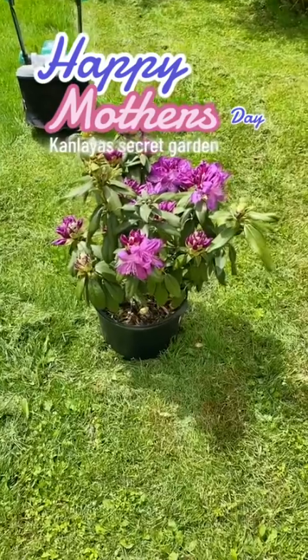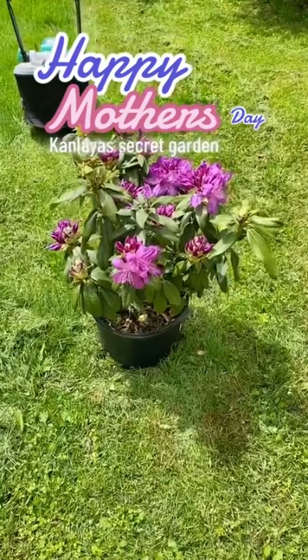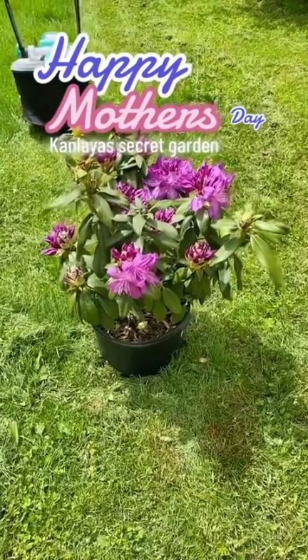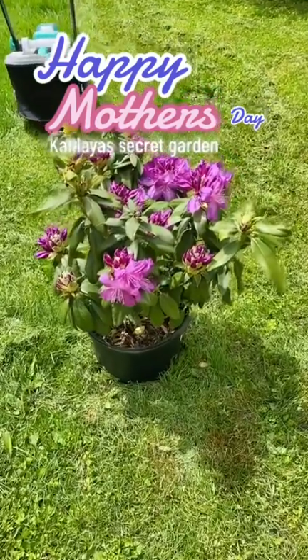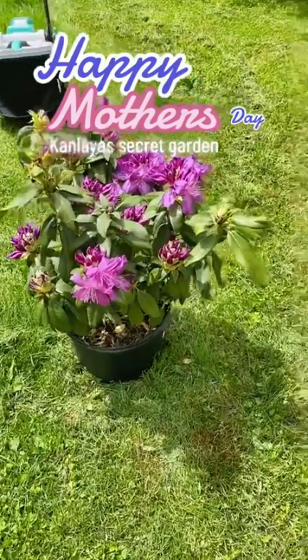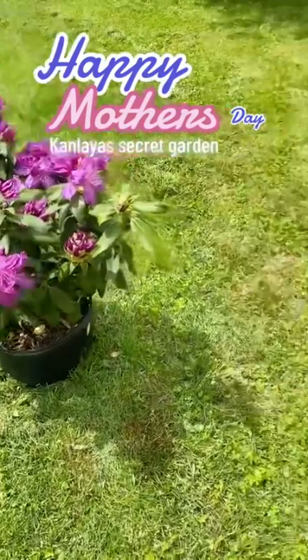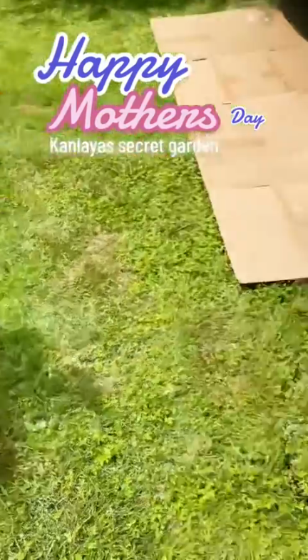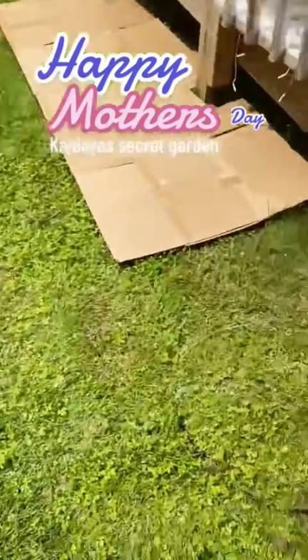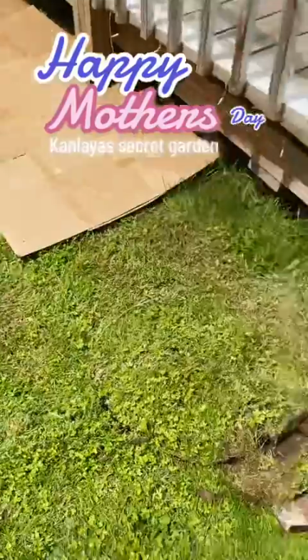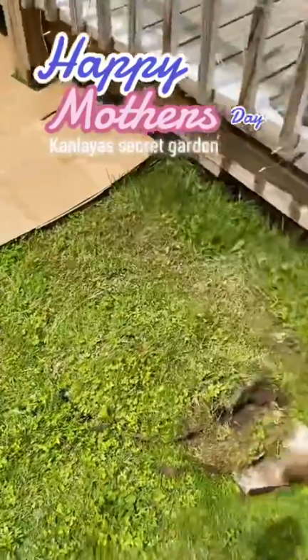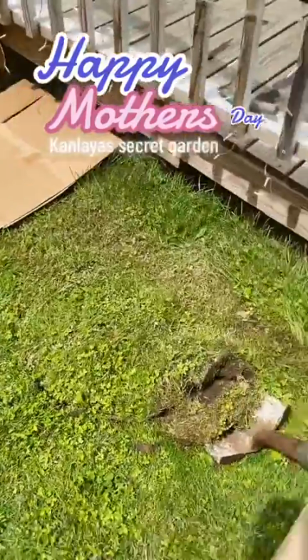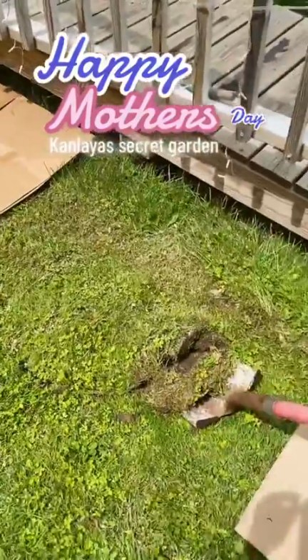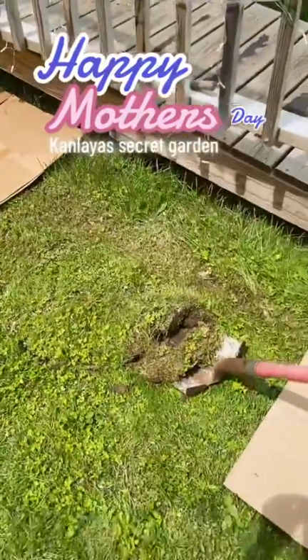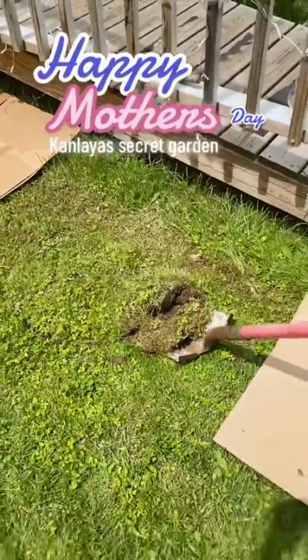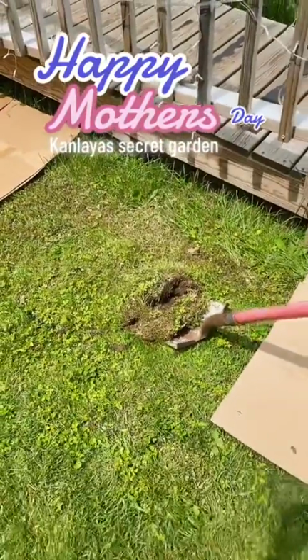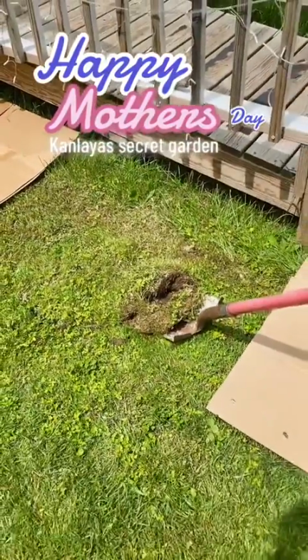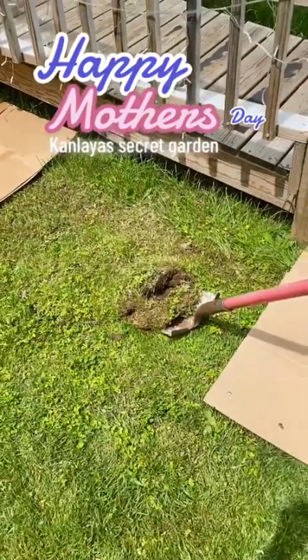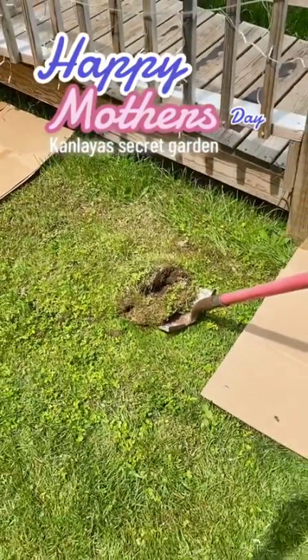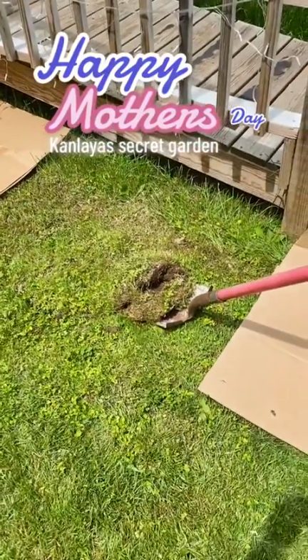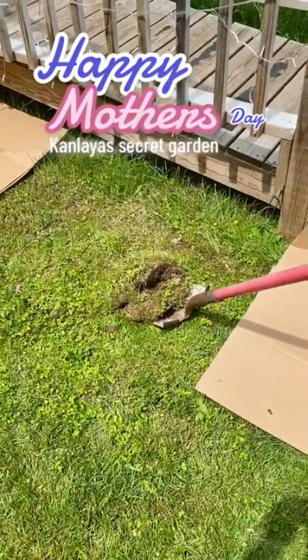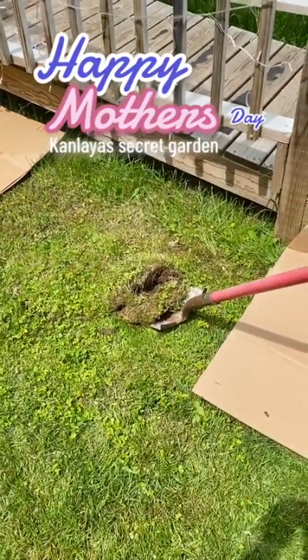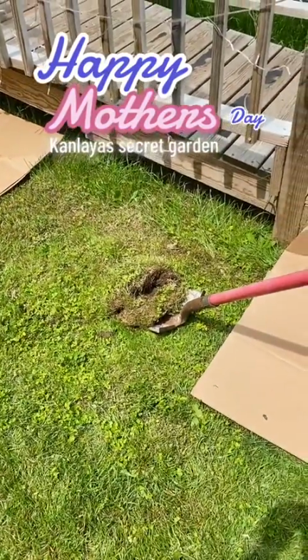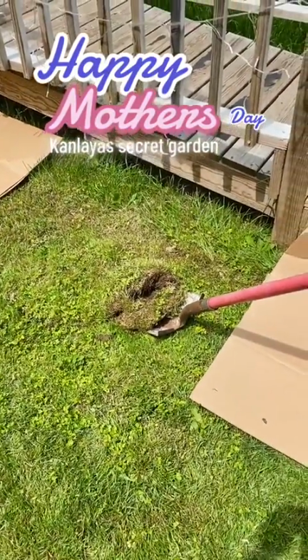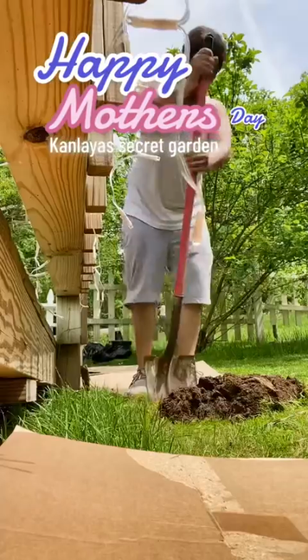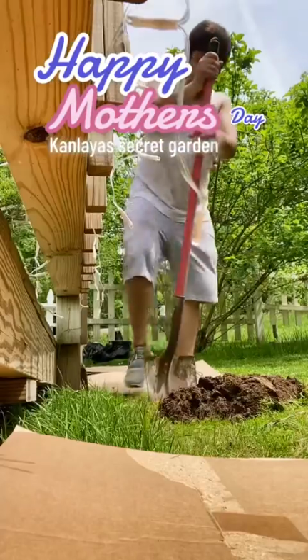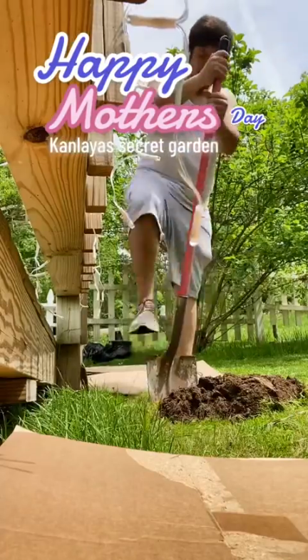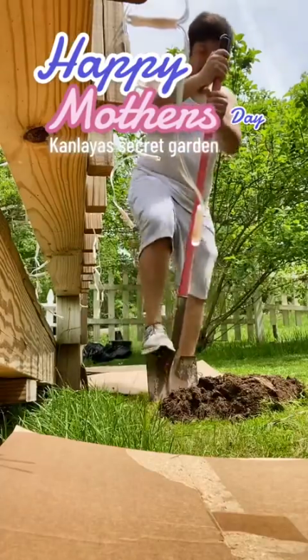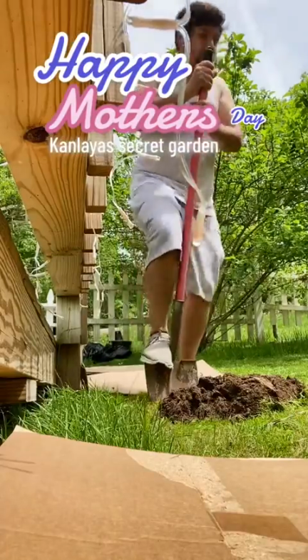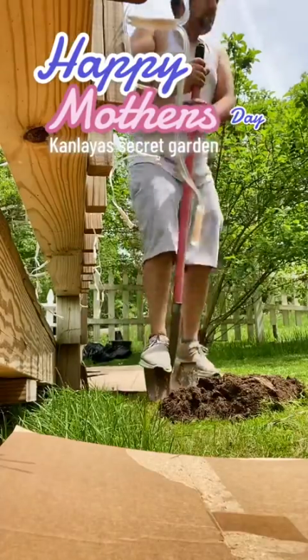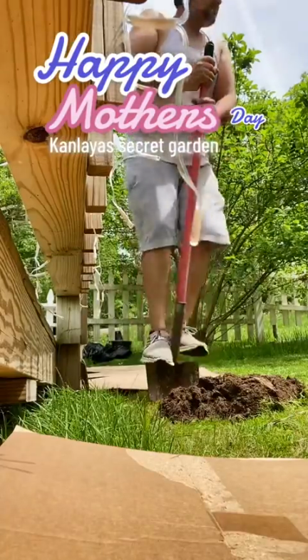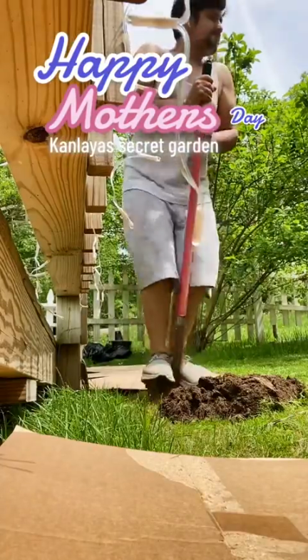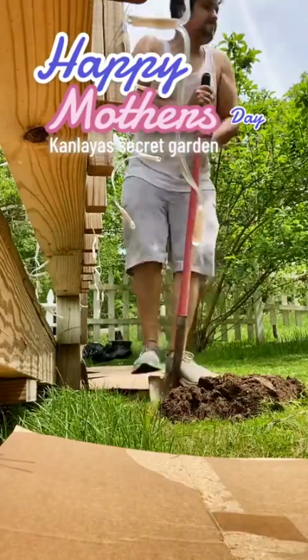Here is her rhododendron she picked out — very nice one. Guys, can't go wrong with flowers. Girls love flowers.